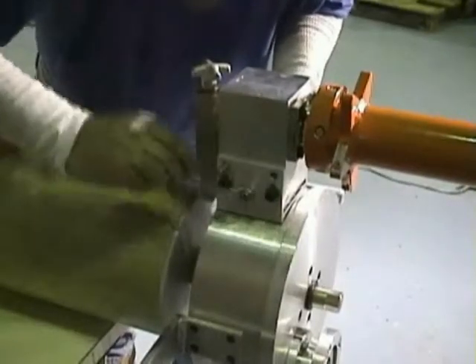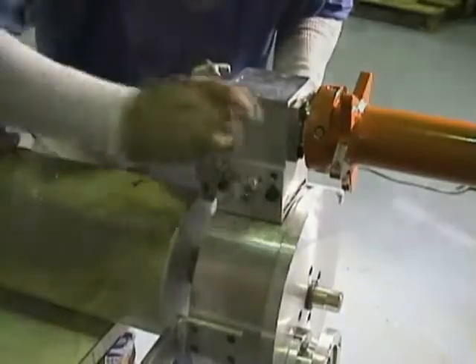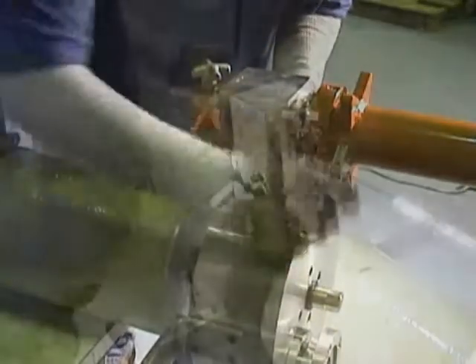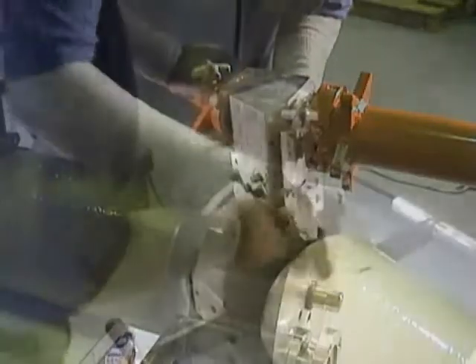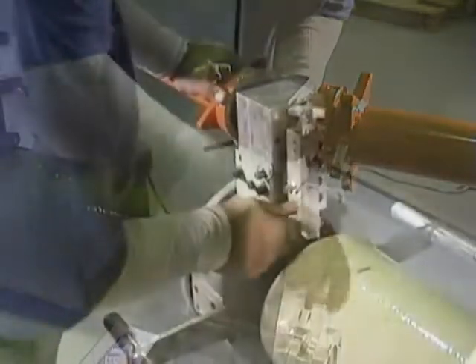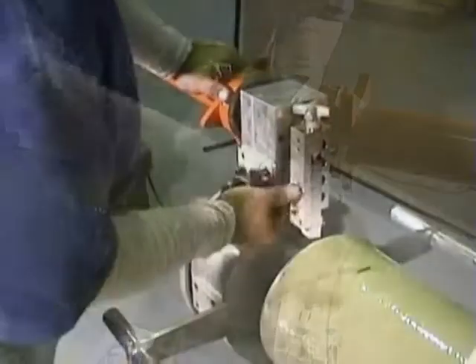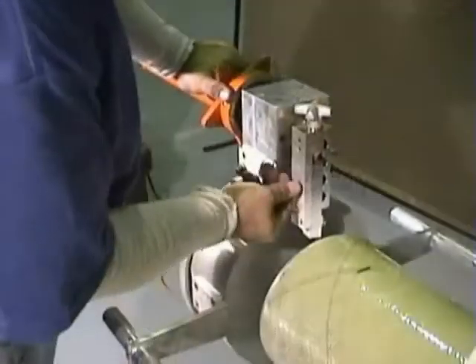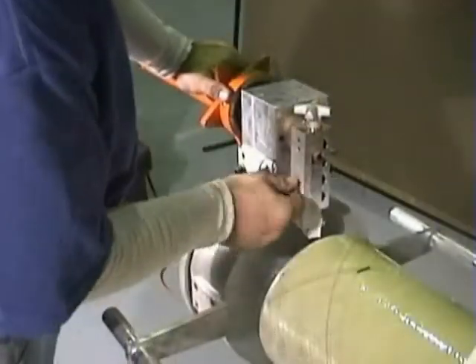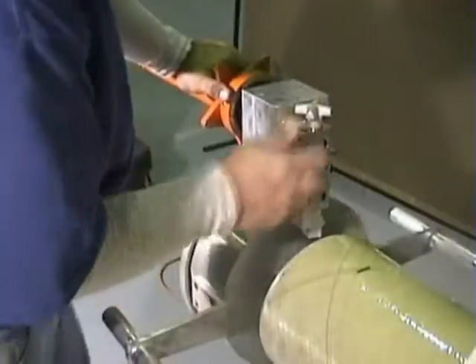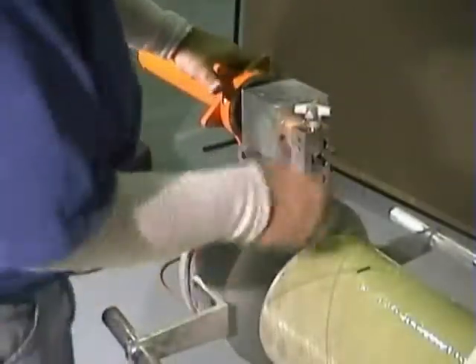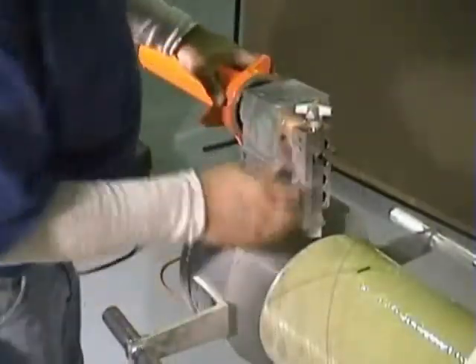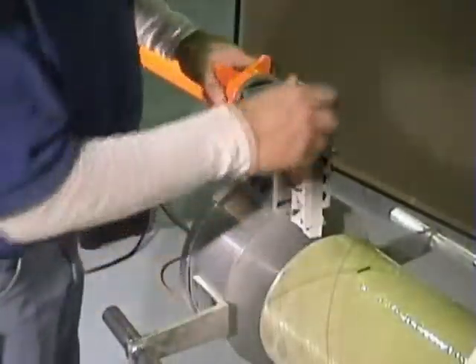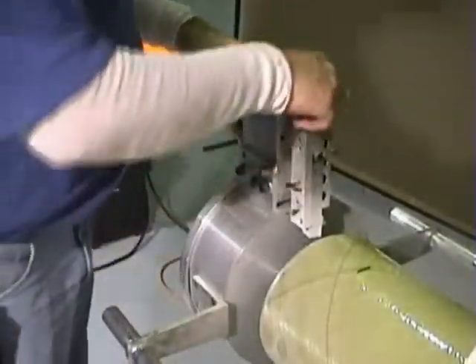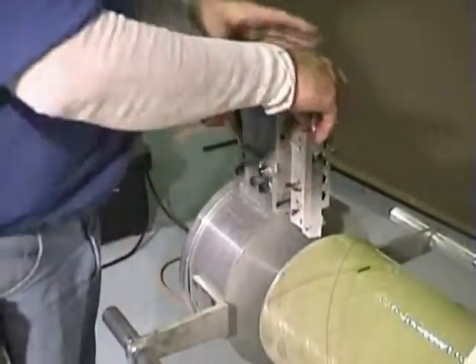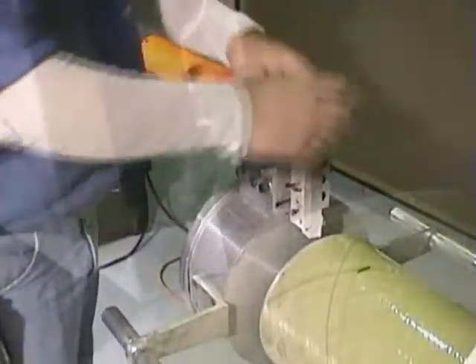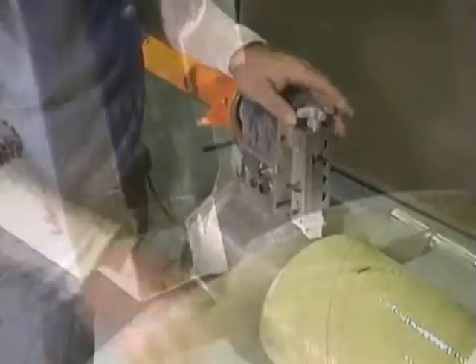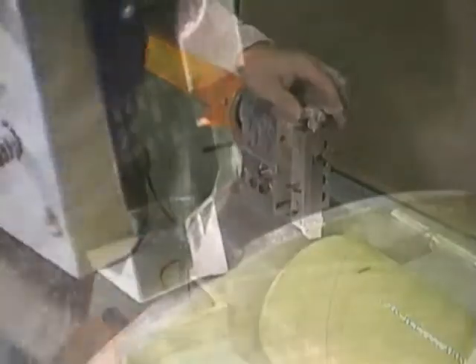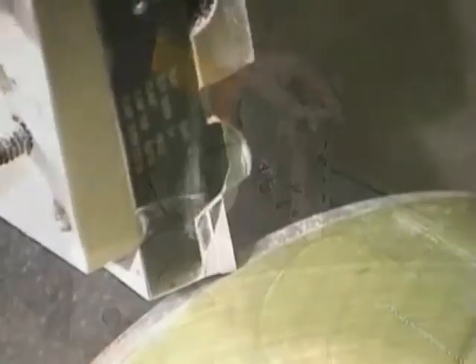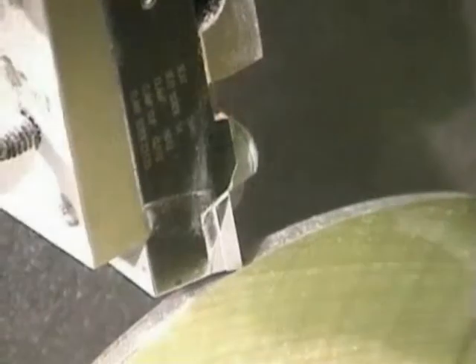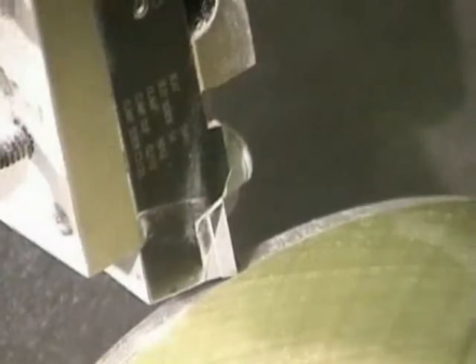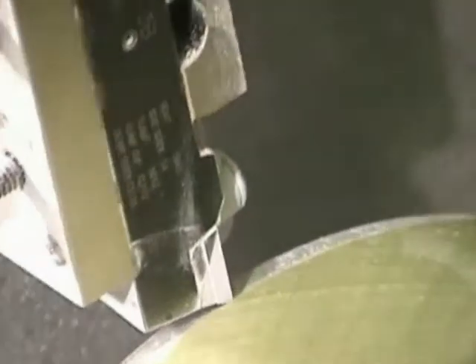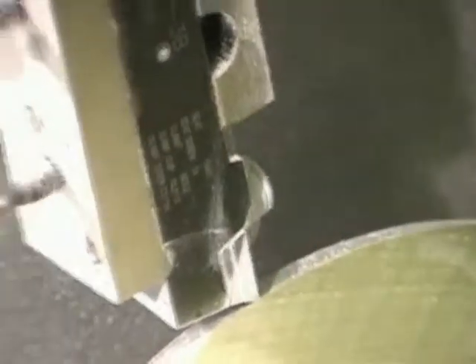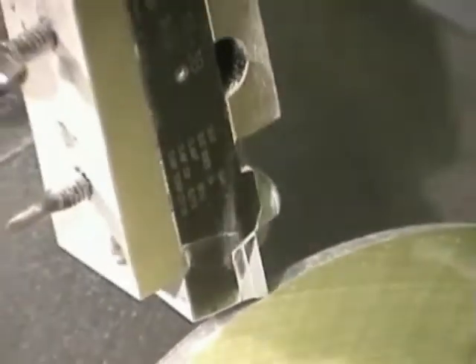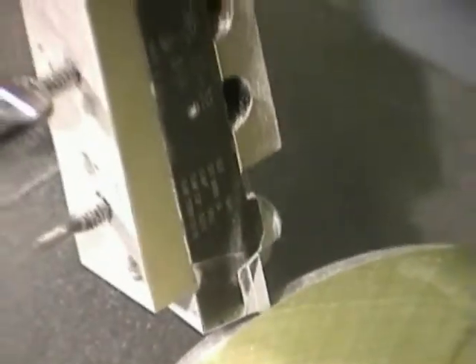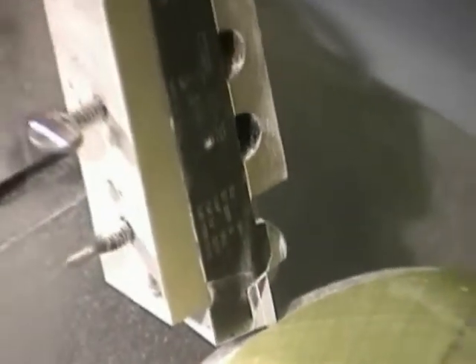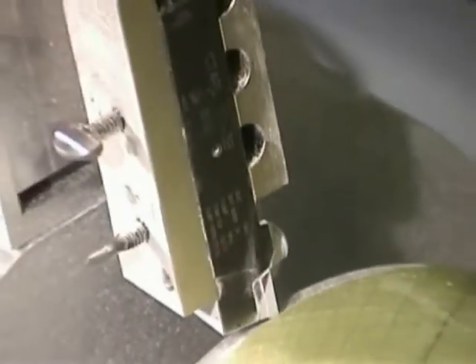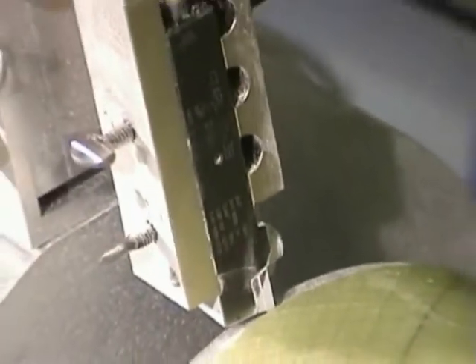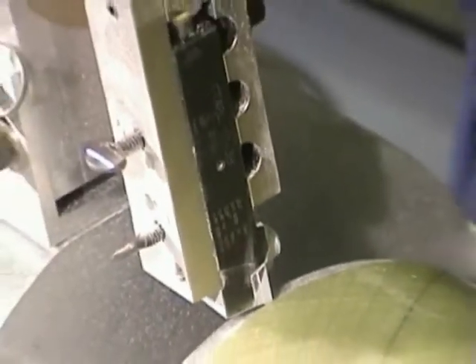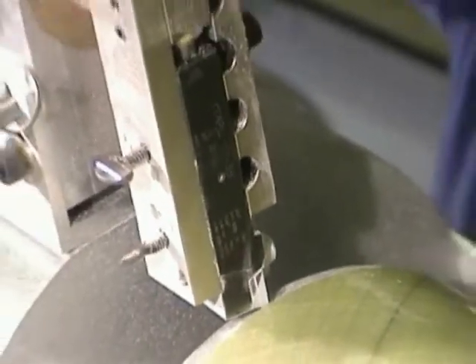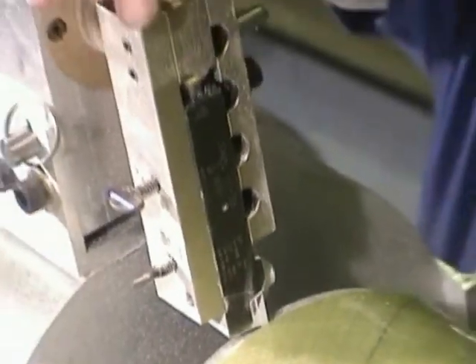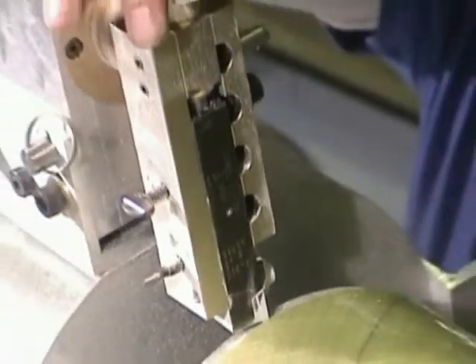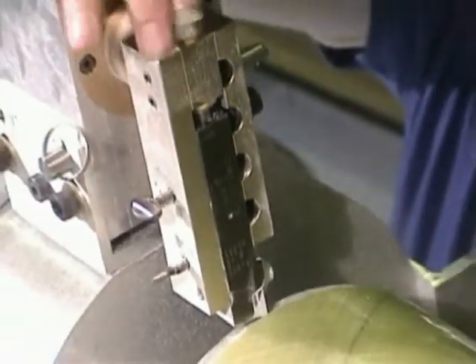Loosen the thumb screws and lower the cutting head to where it is cutting no more than 1 and 1/8 inch of the wall.